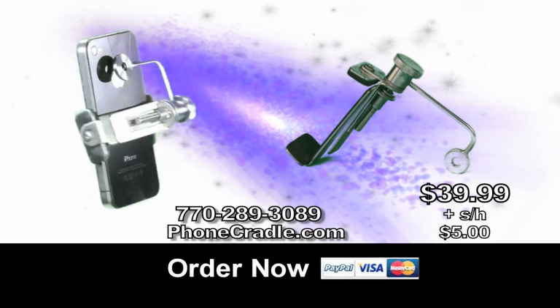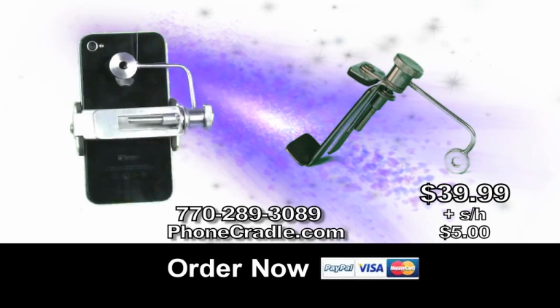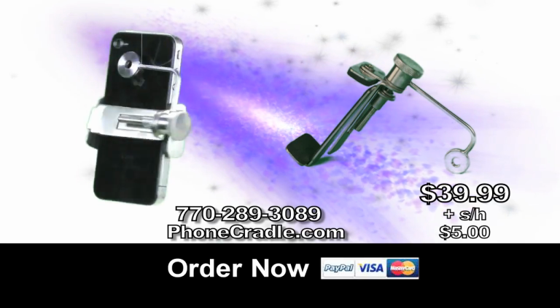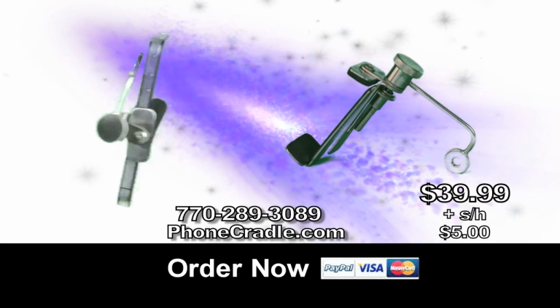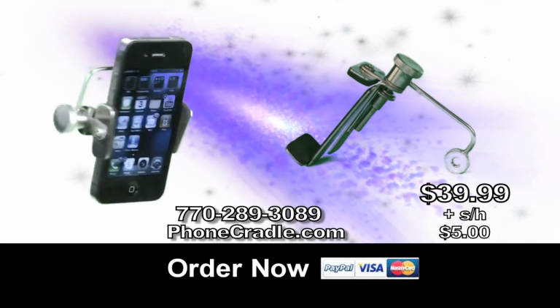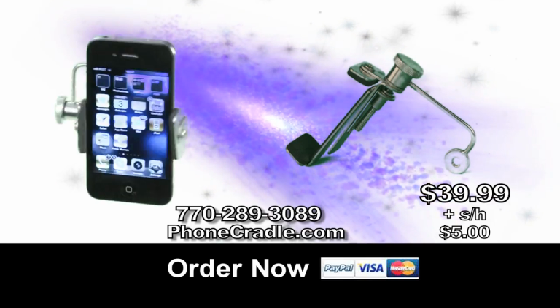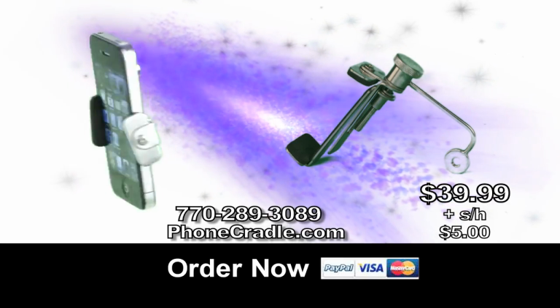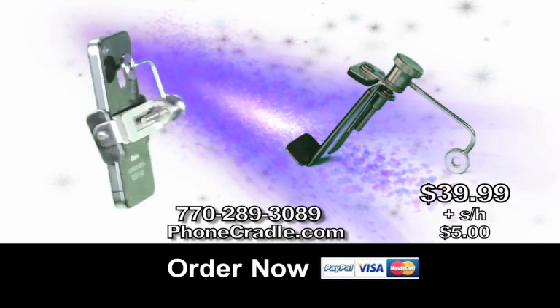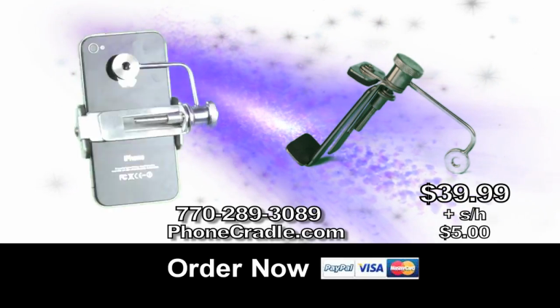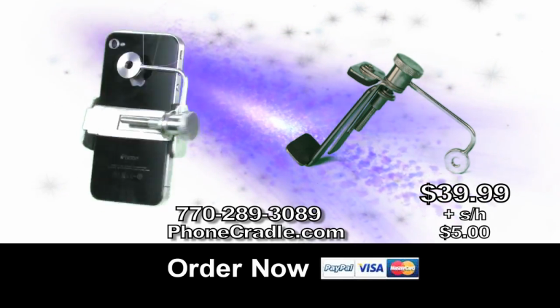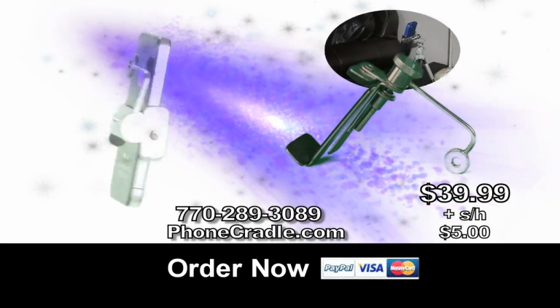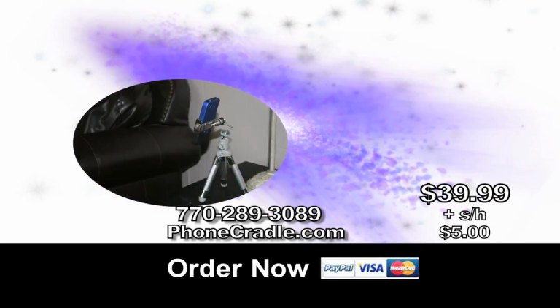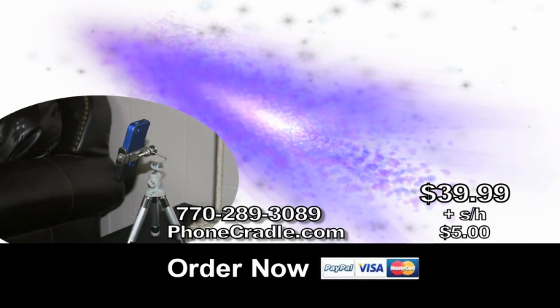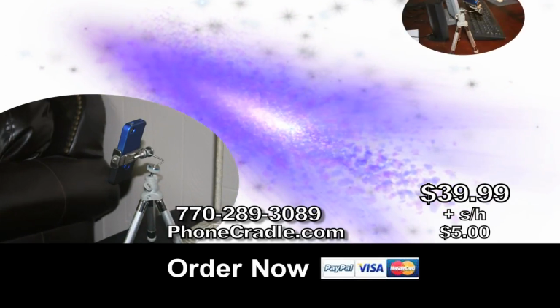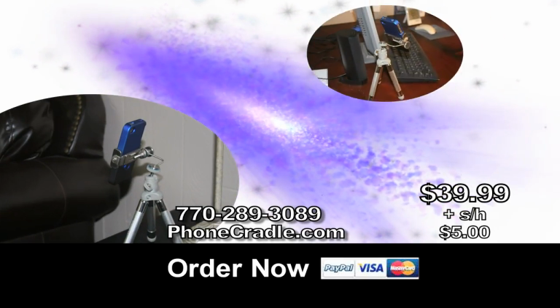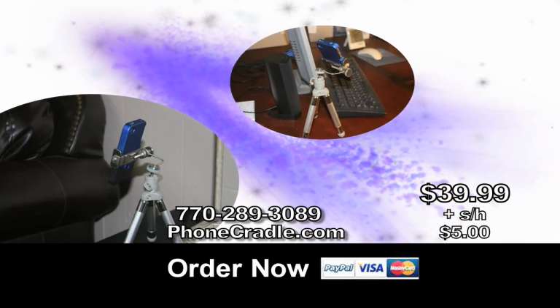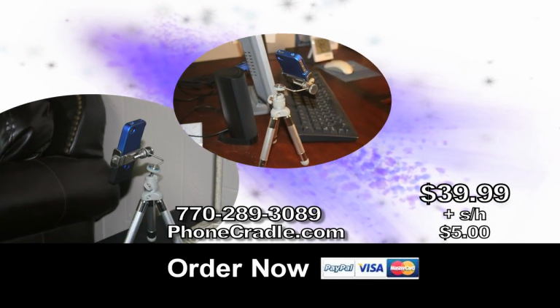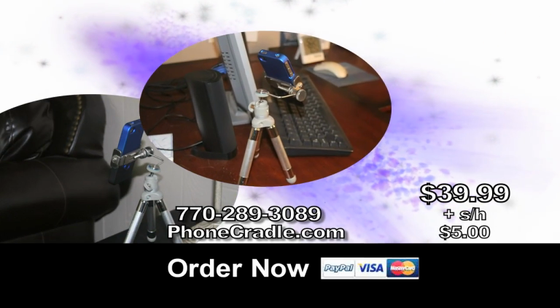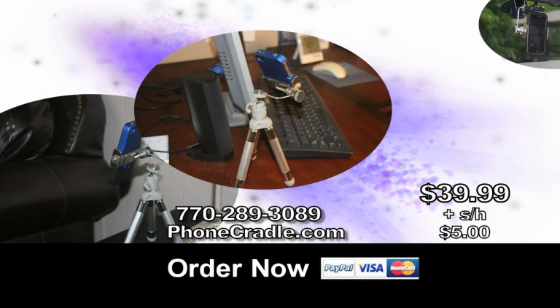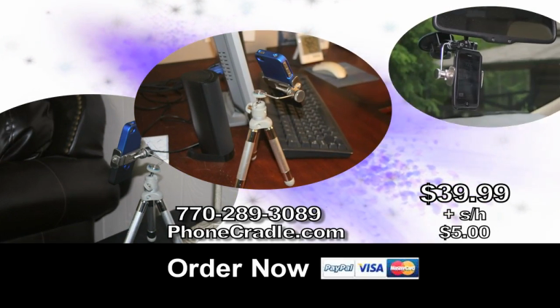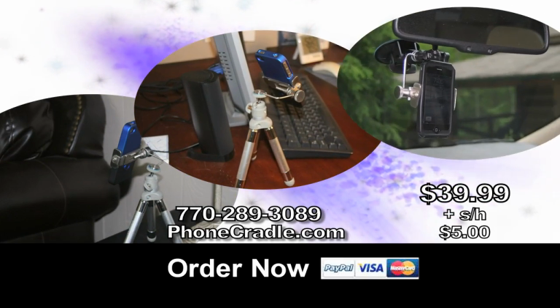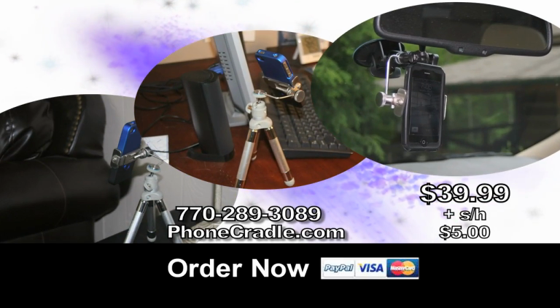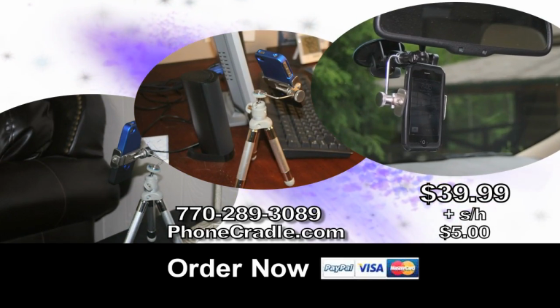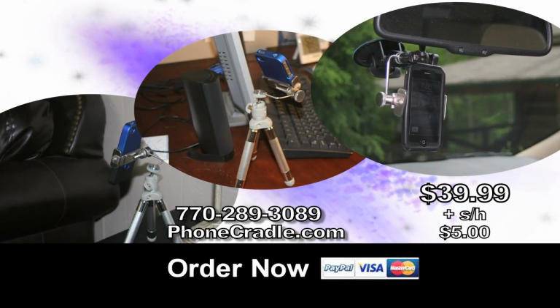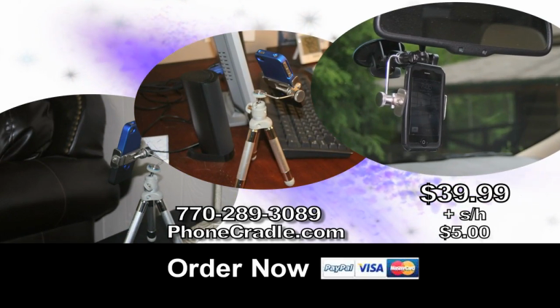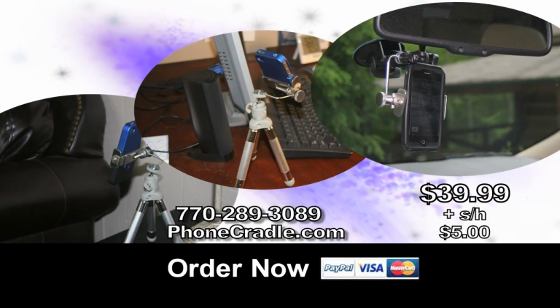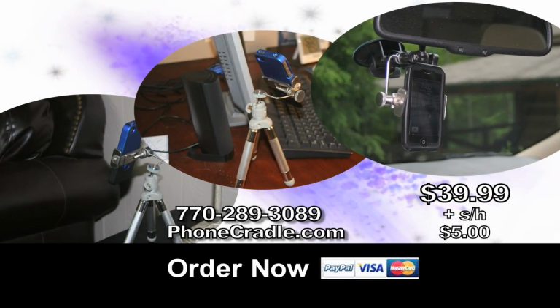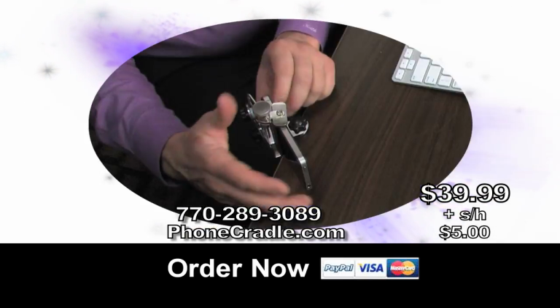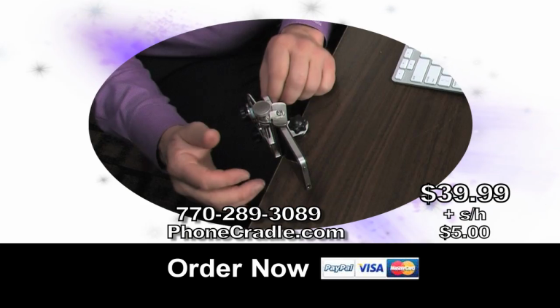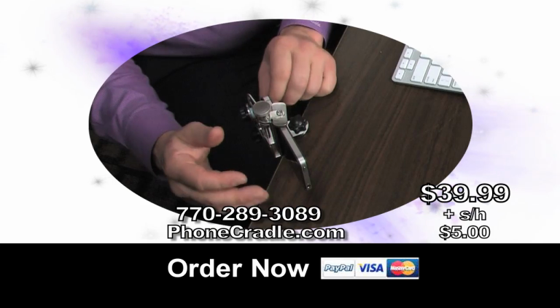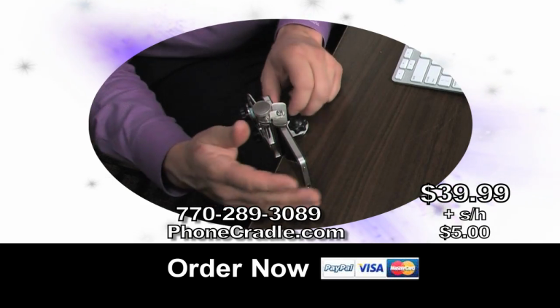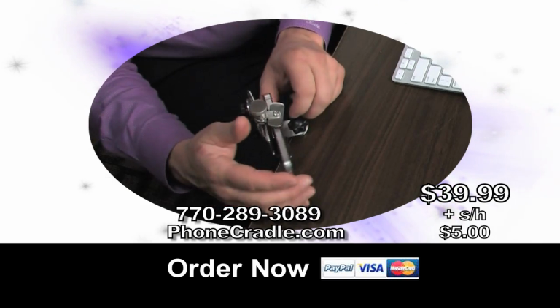Phone Cradle. Use it with any cell phone. Use it at home or in the office, the car. Clamp it to almost any surface.